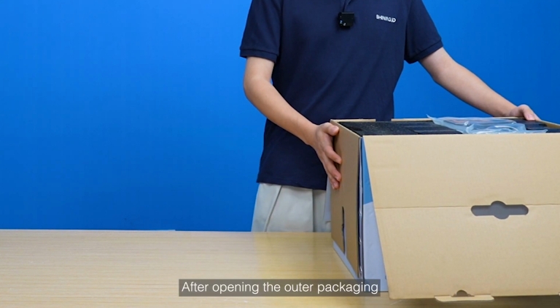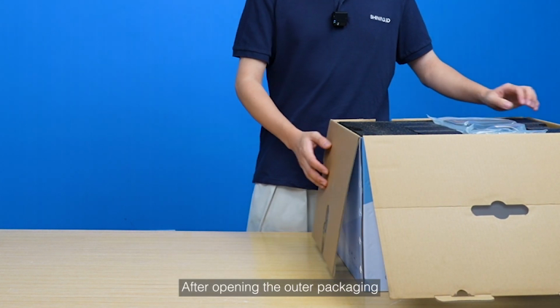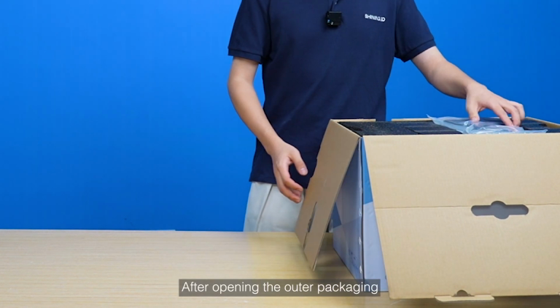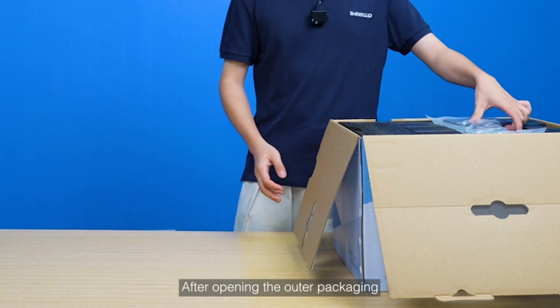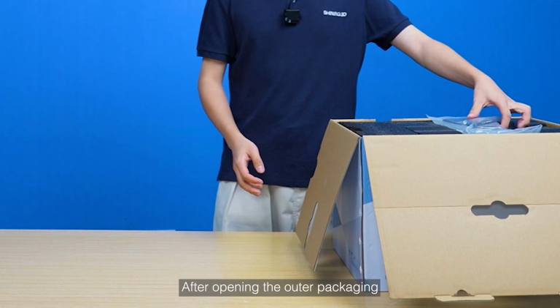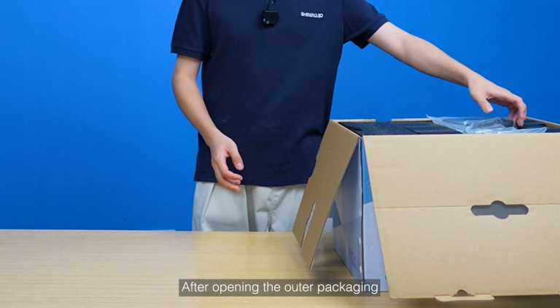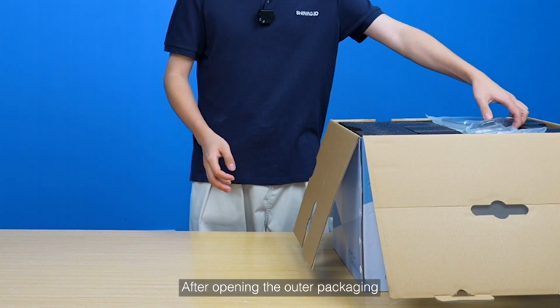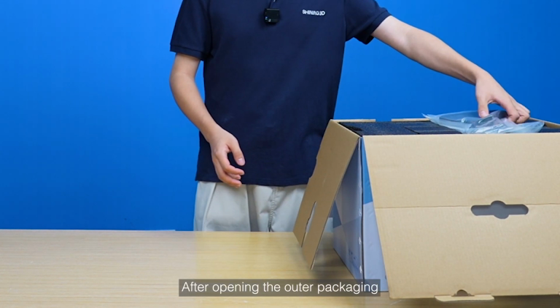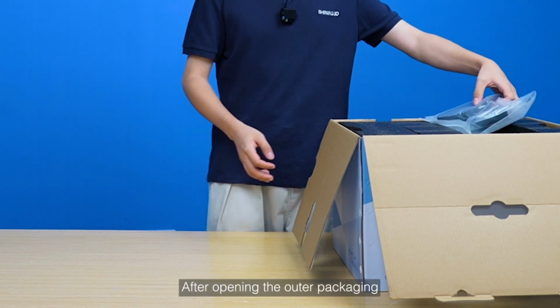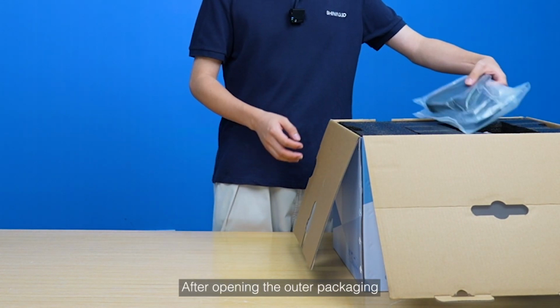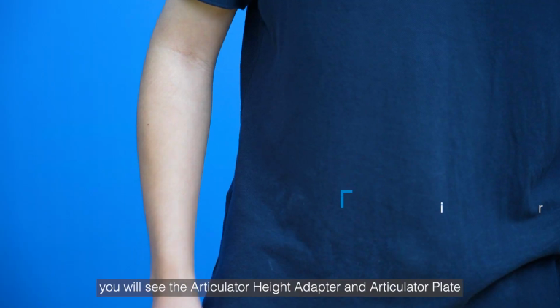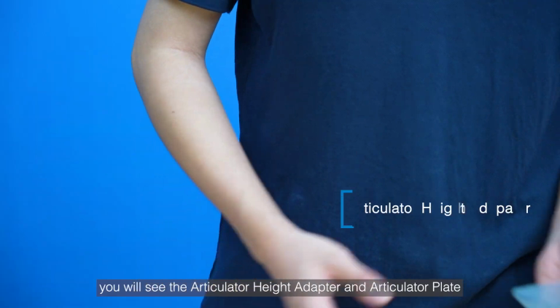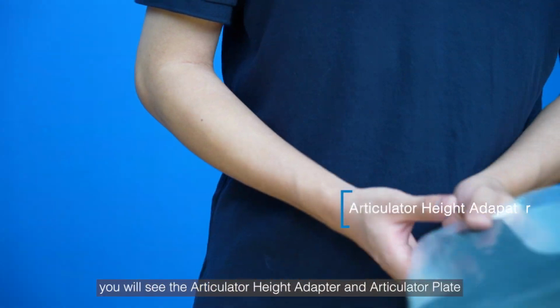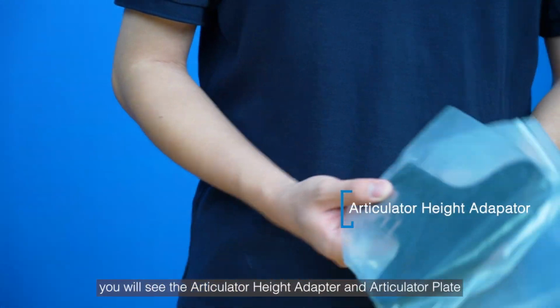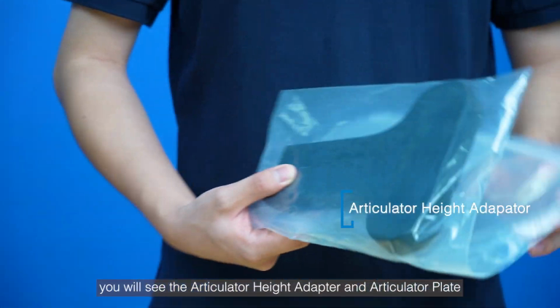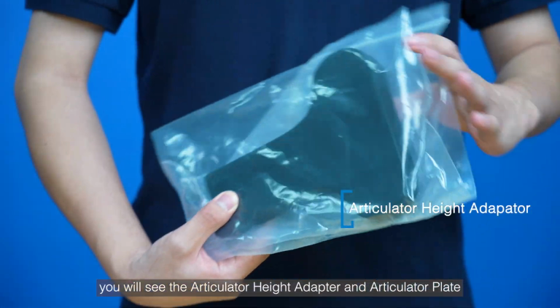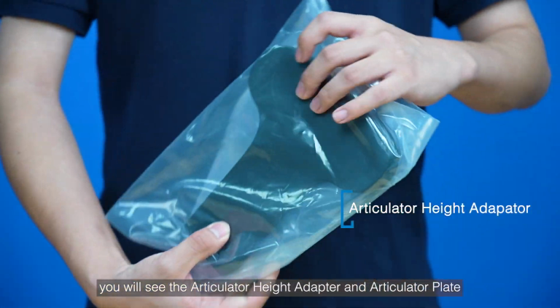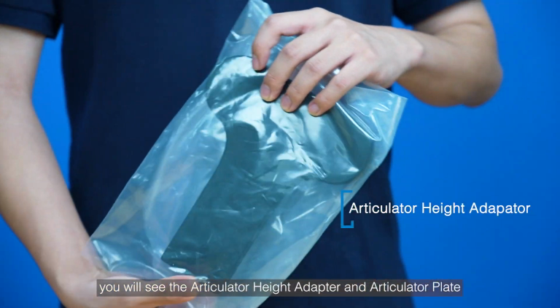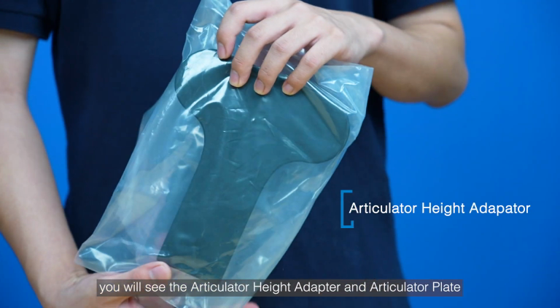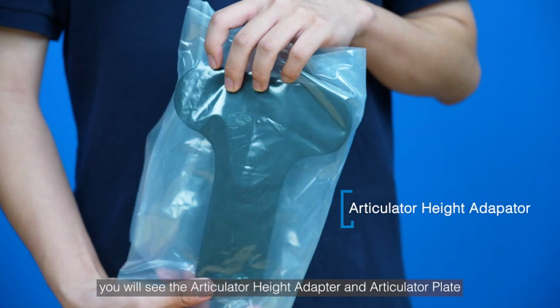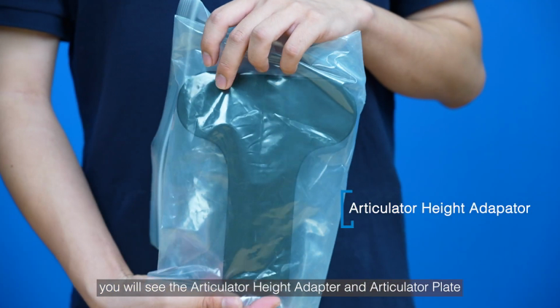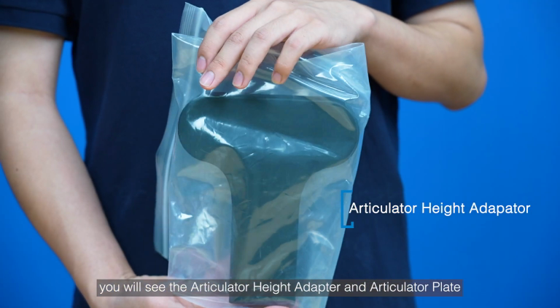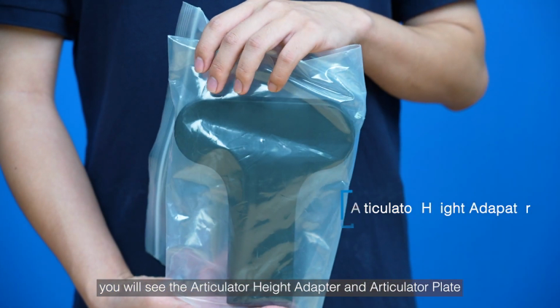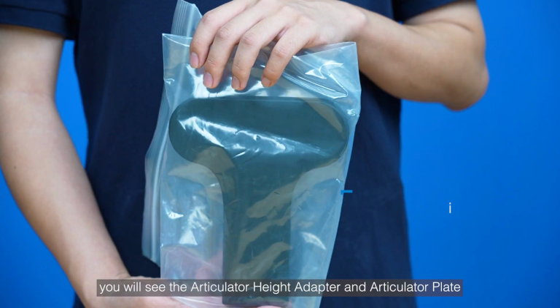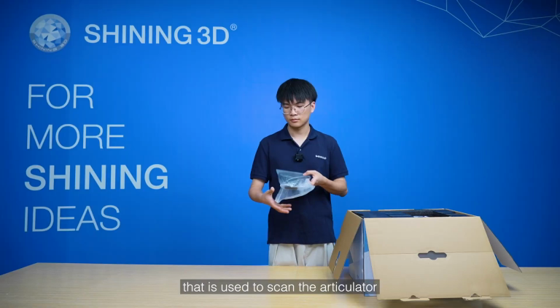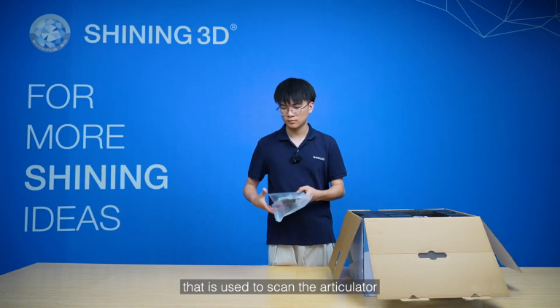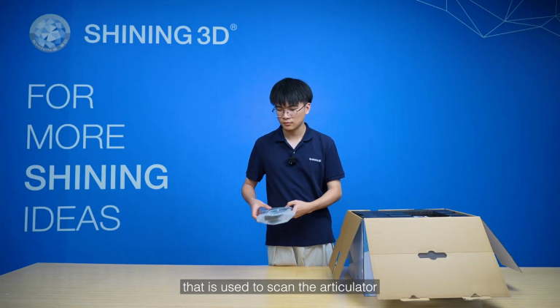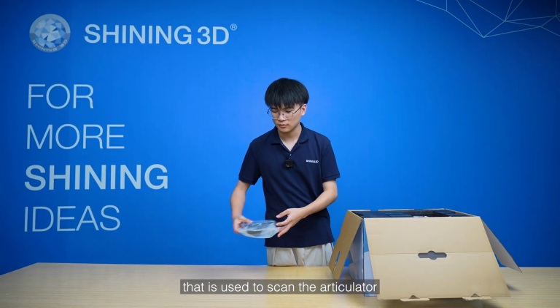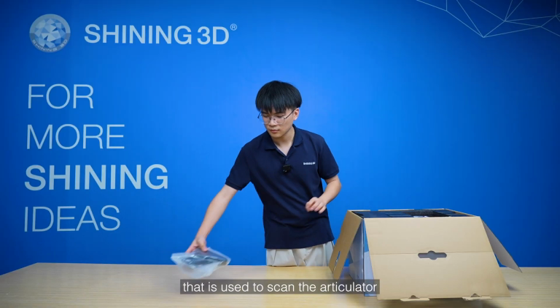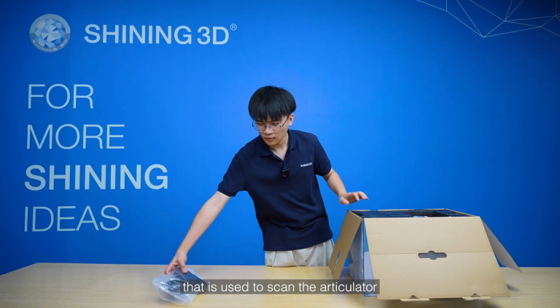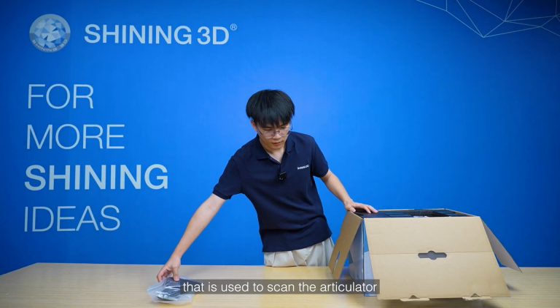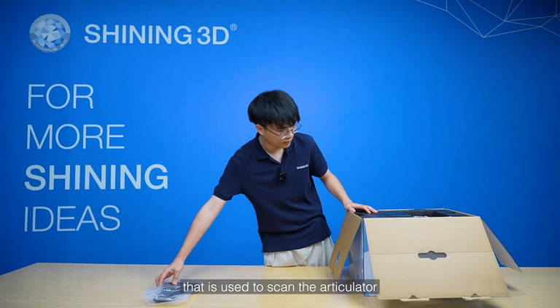After opening the outer packaging, you will see the Articulator Height Adapter and Articulator Plate that is used to scan the Articulator.